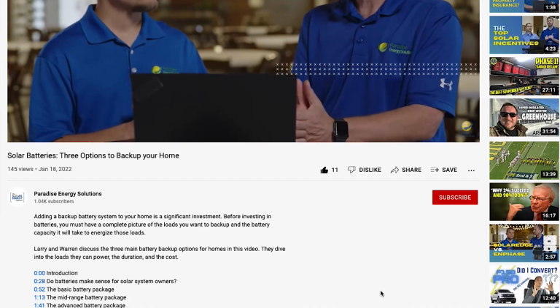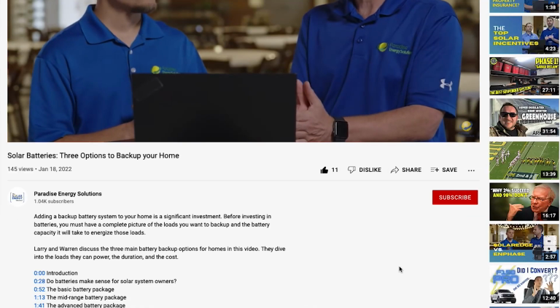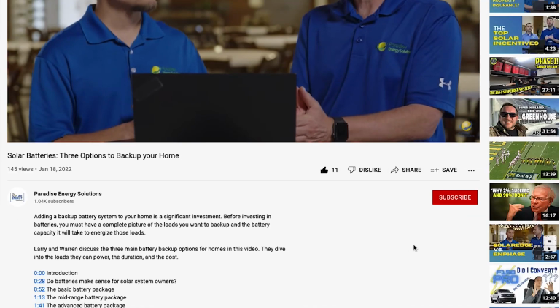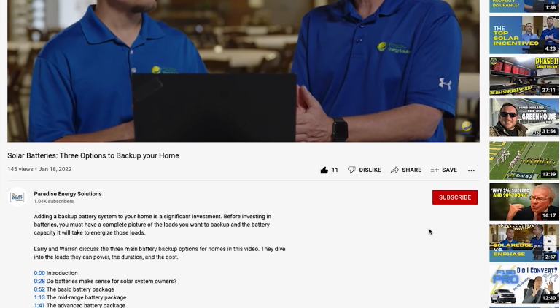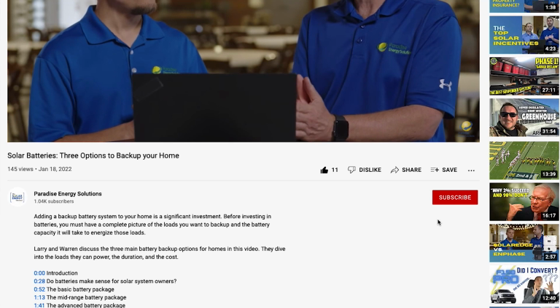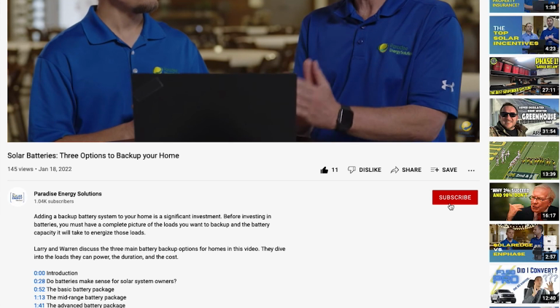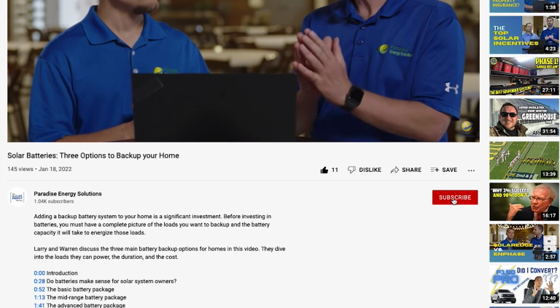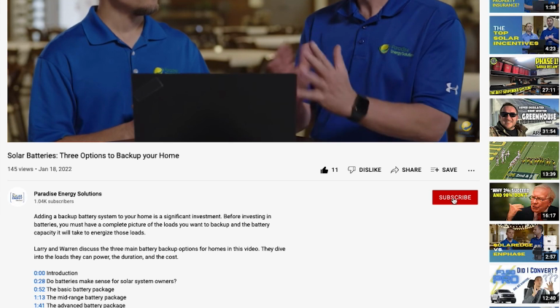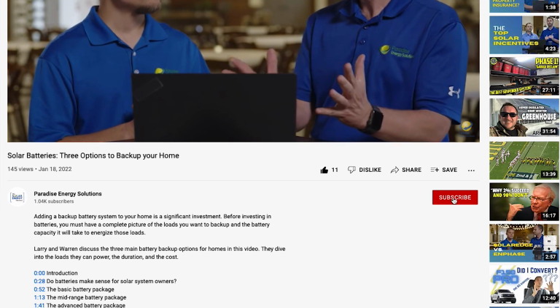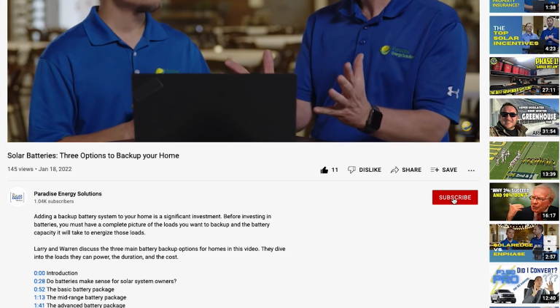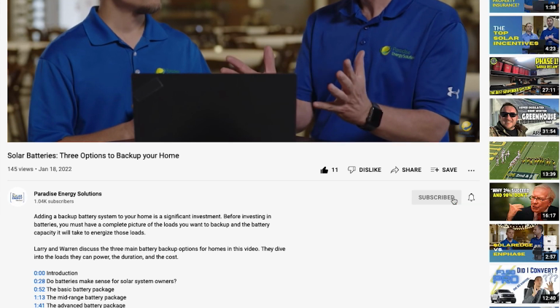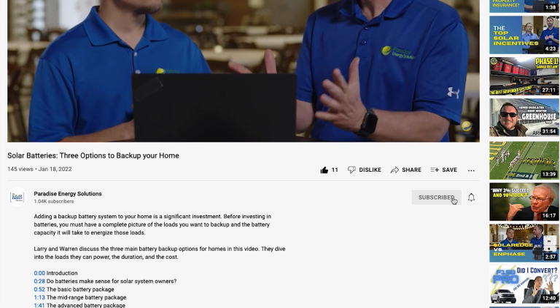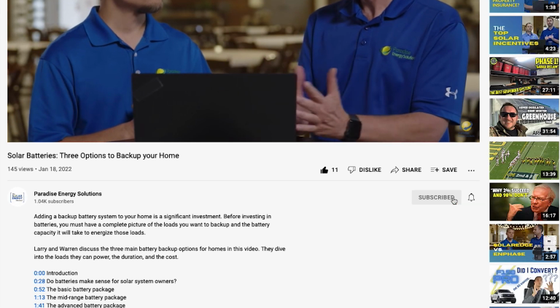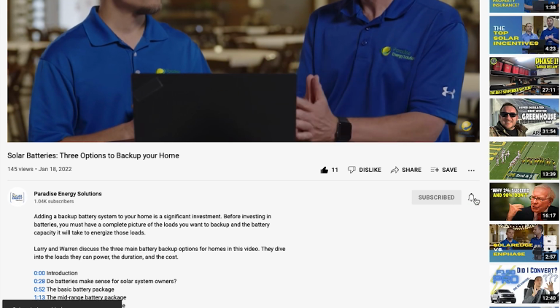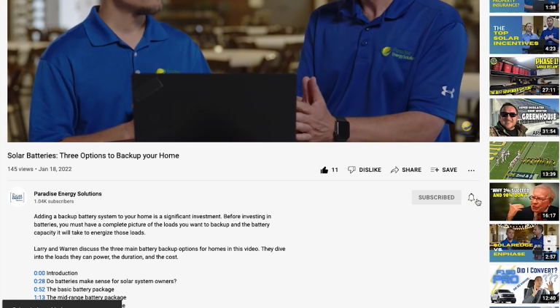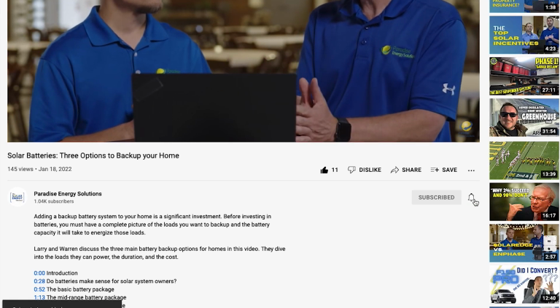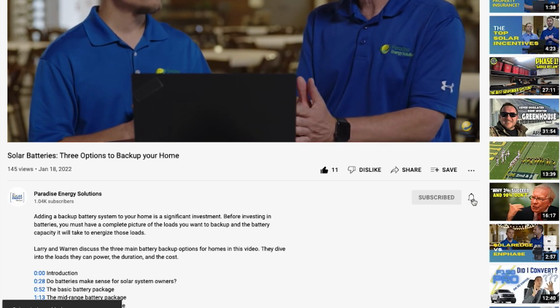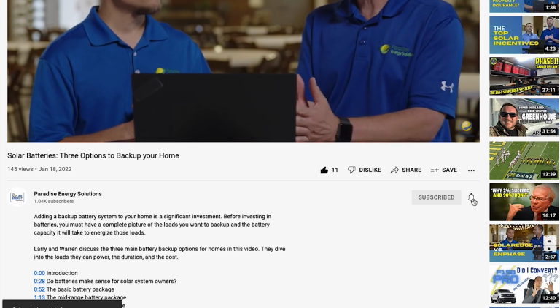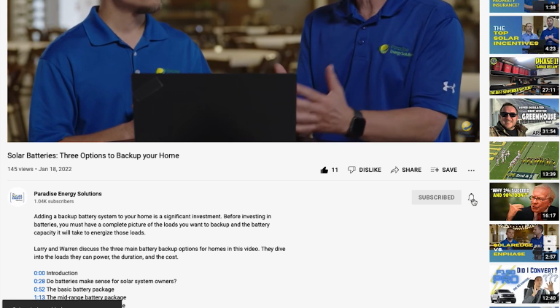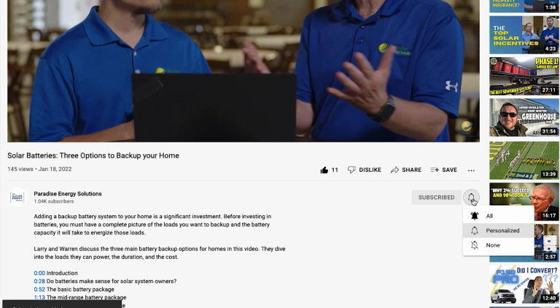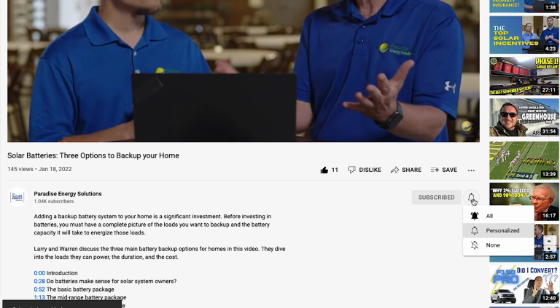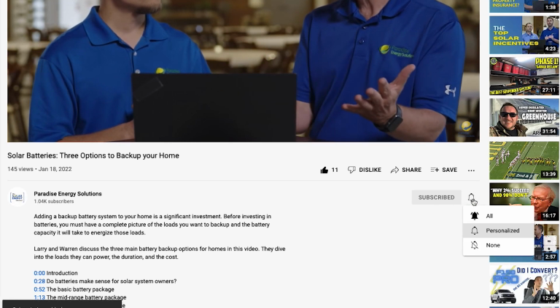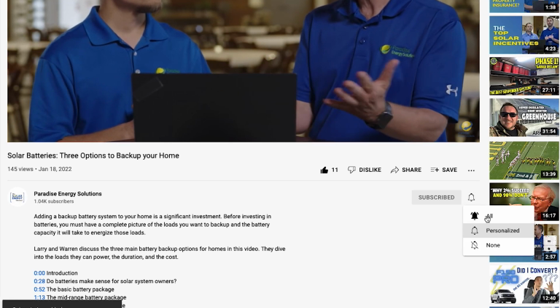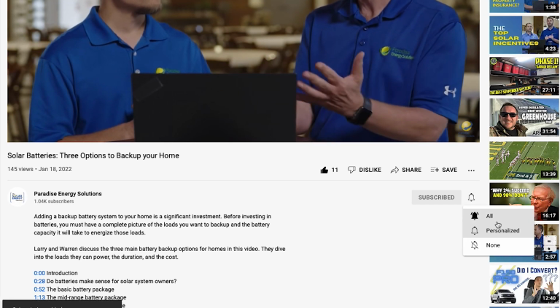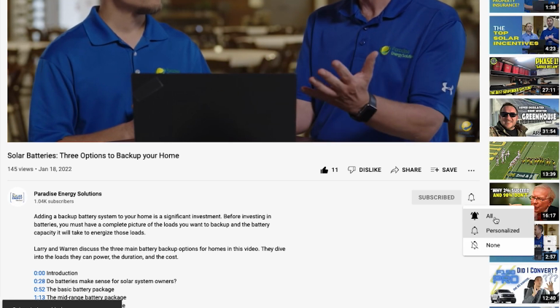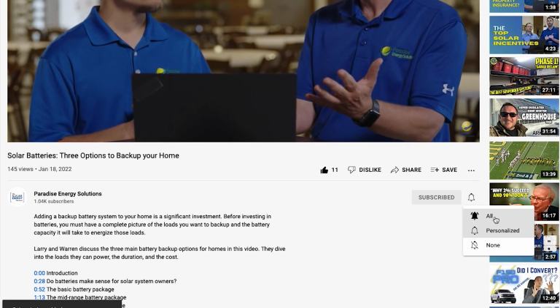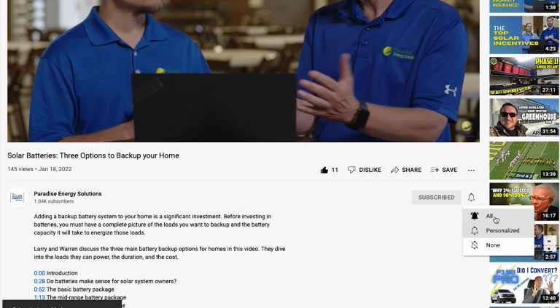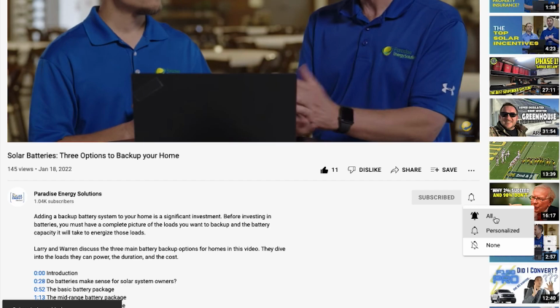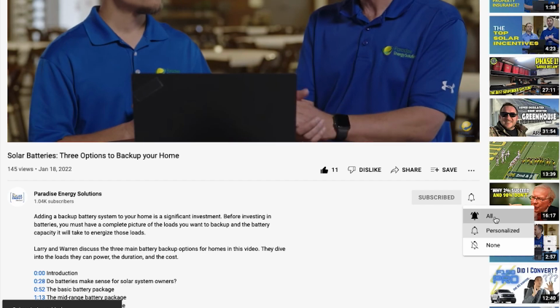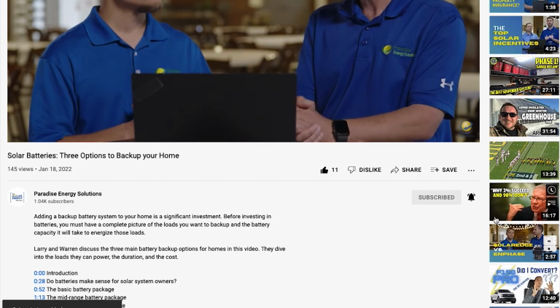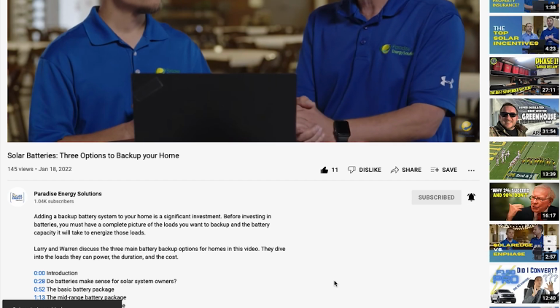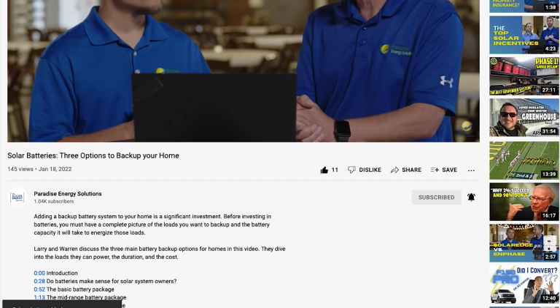Before we get into this video, make sure you subscribe to our channel and click the bell below to get notified every time we post a new video.